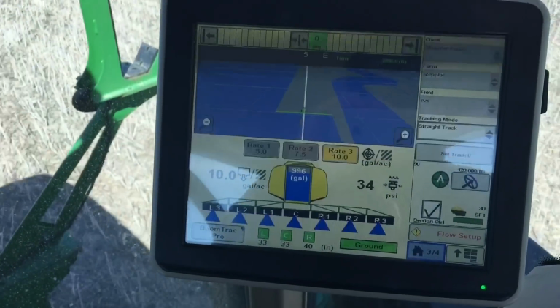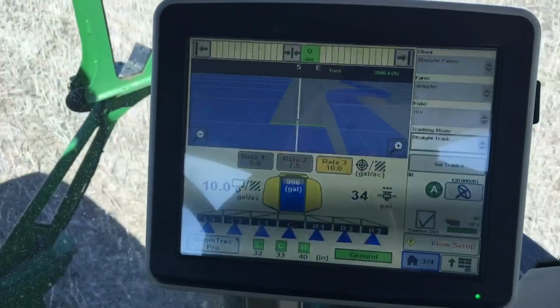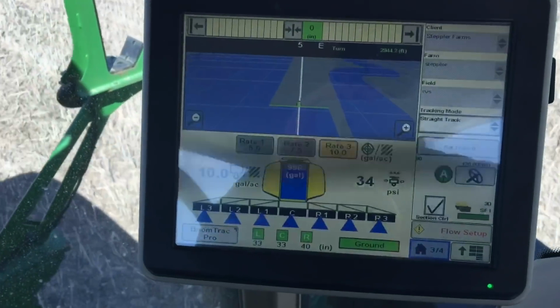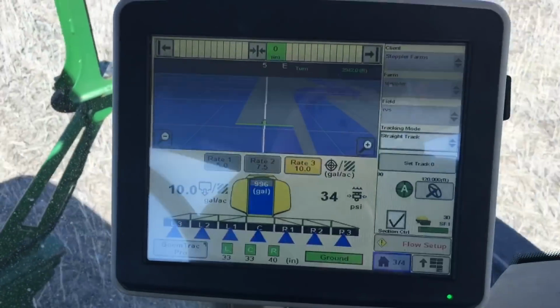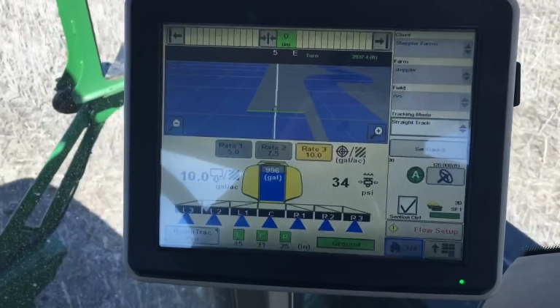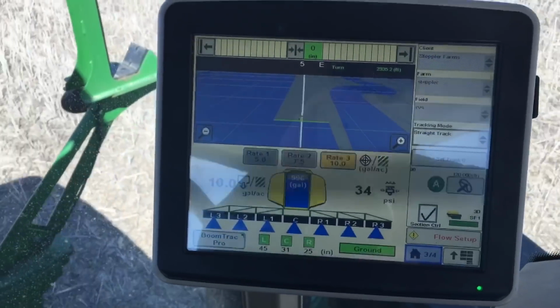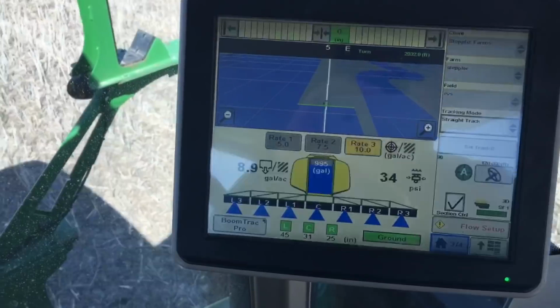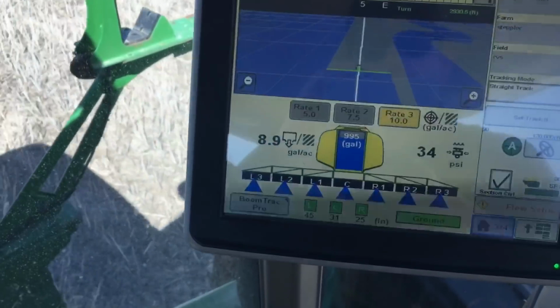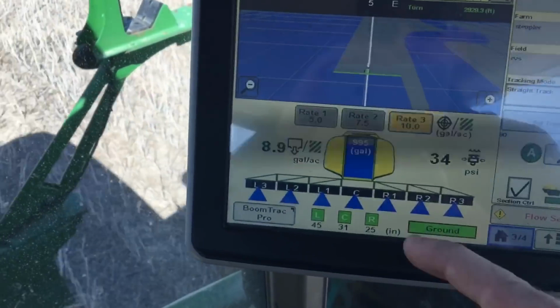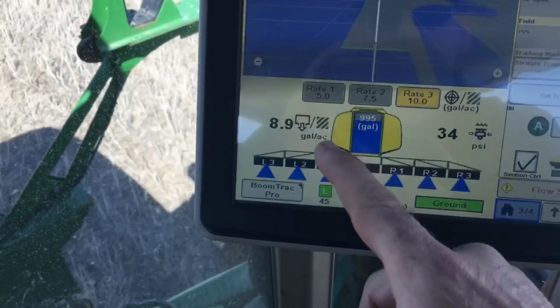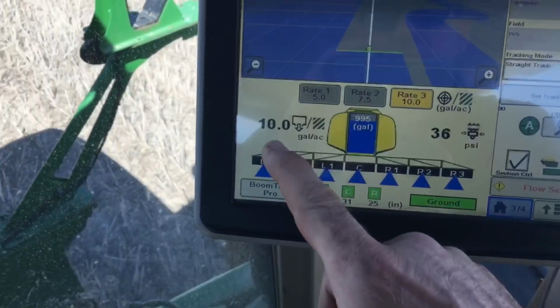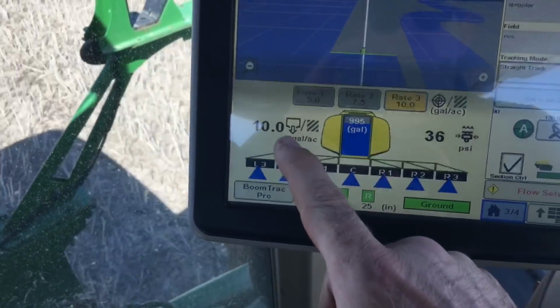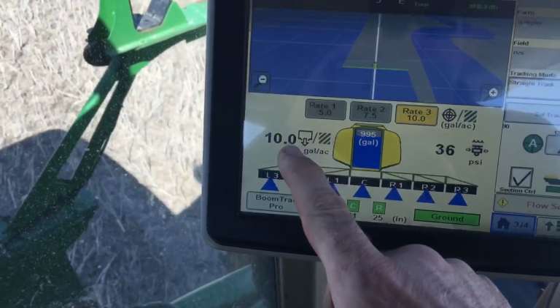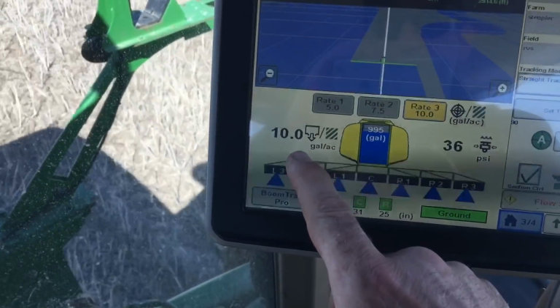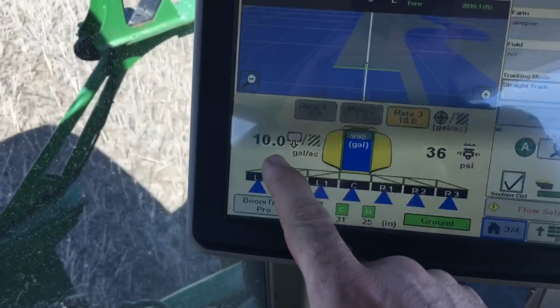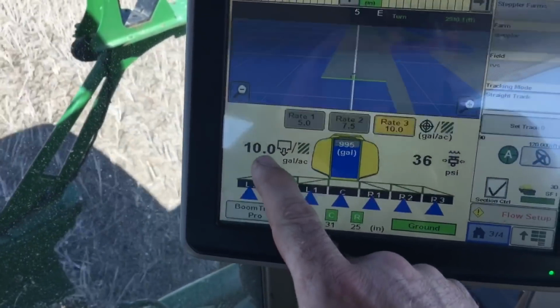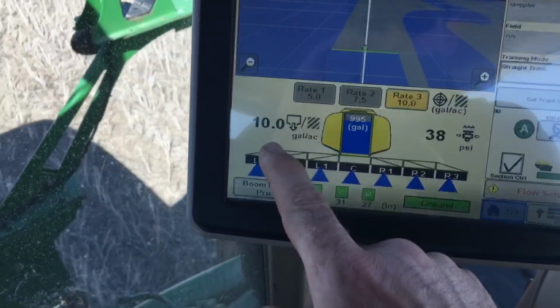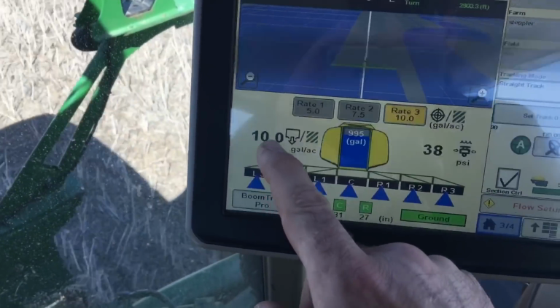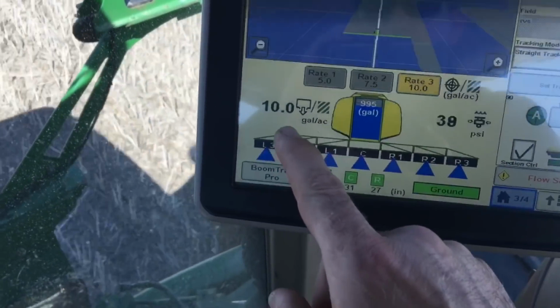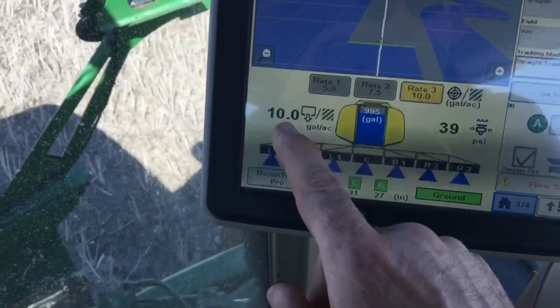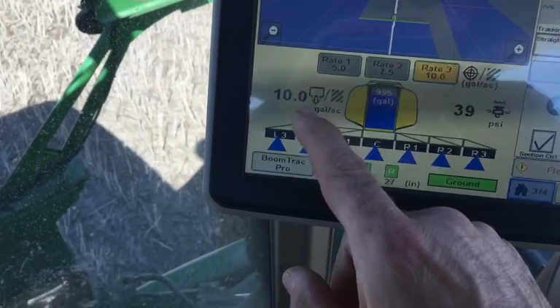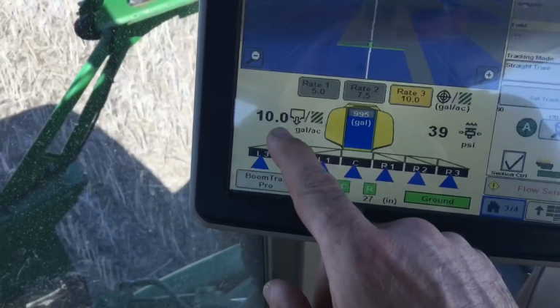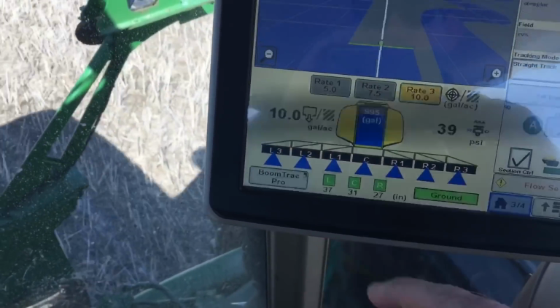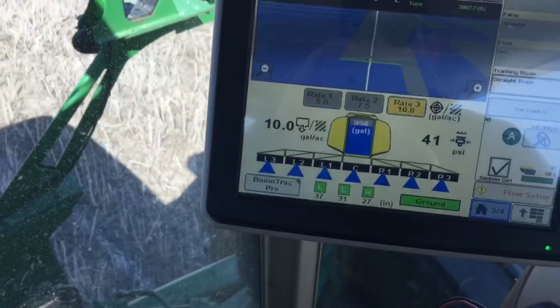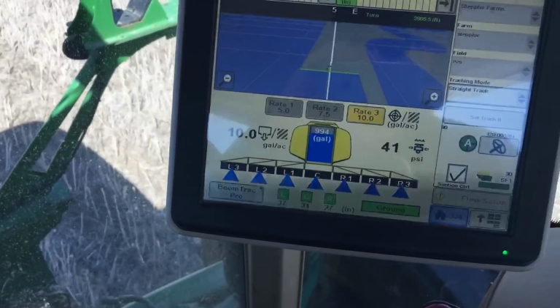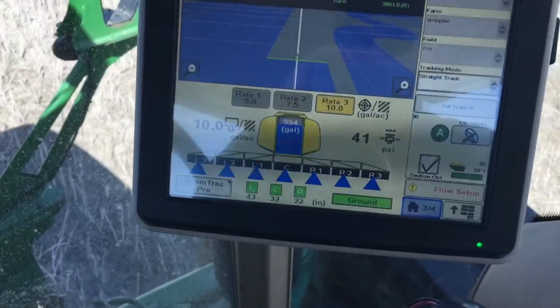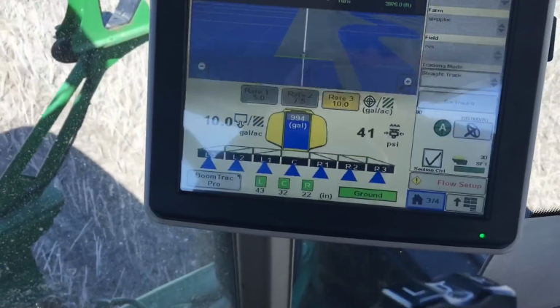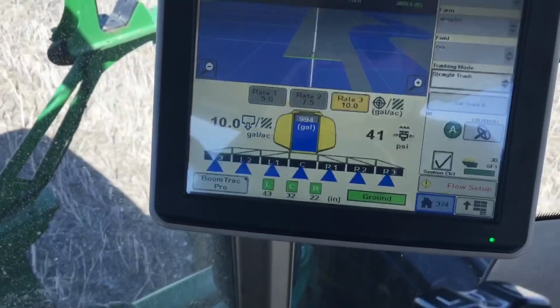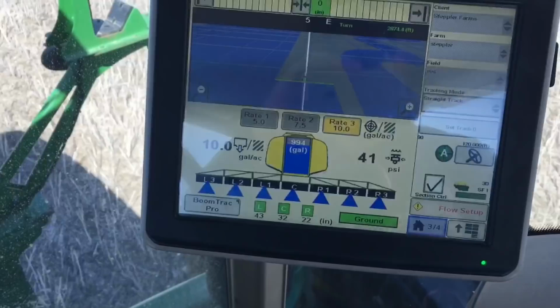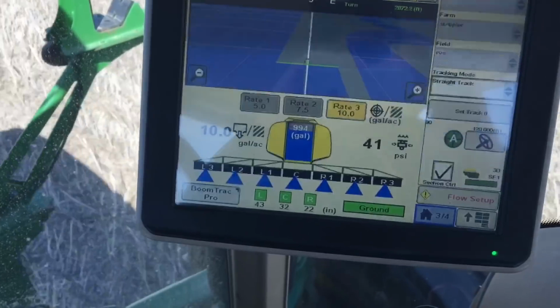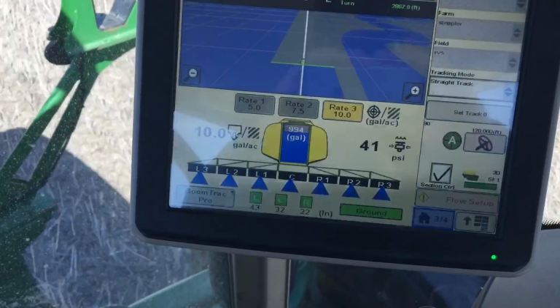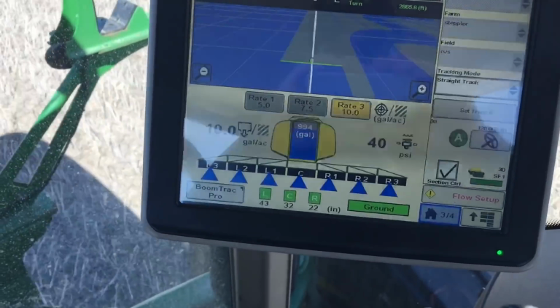We have auto rate, so it keeps our rate per acre exactly where it has to be, regardless of the speed we're traveling.